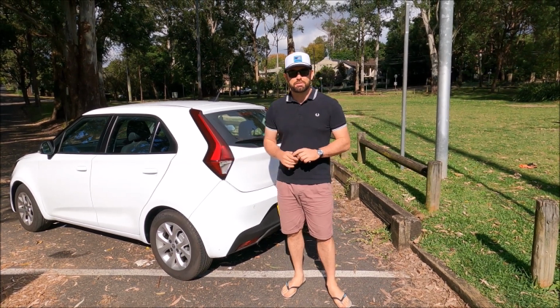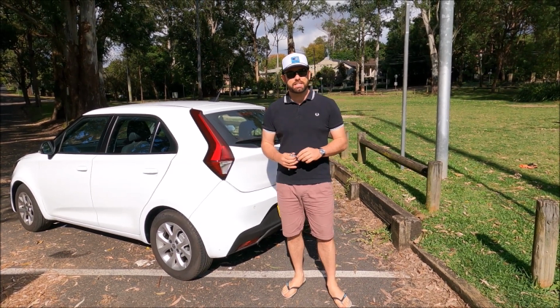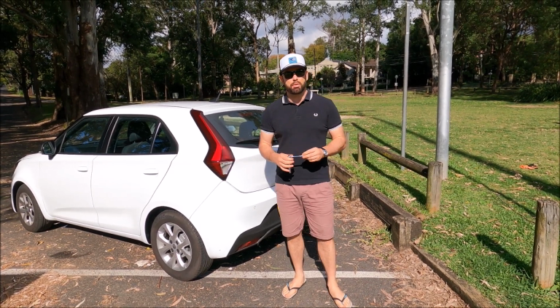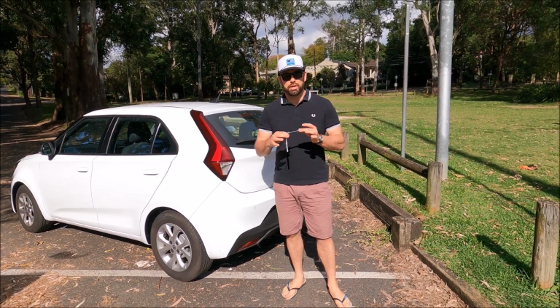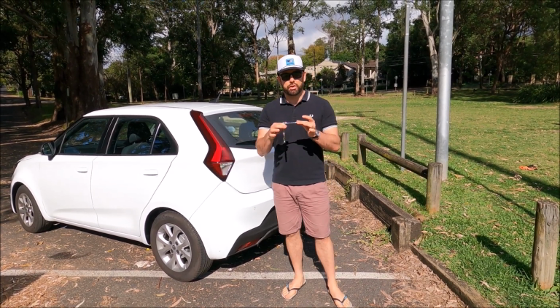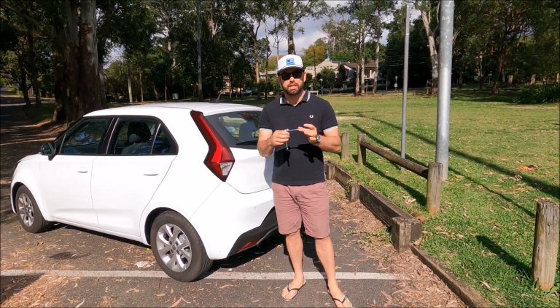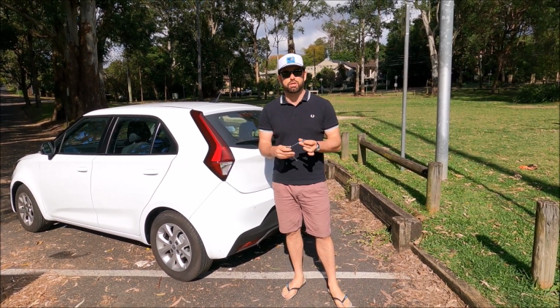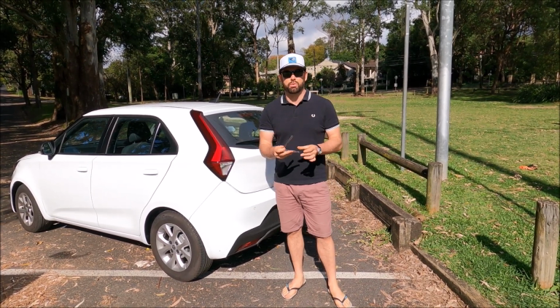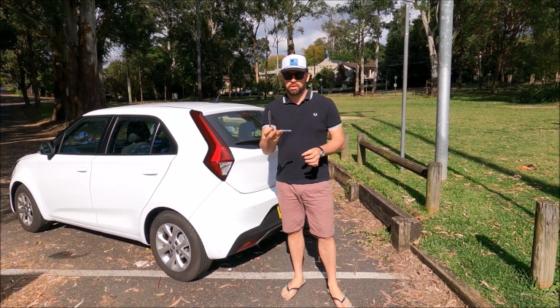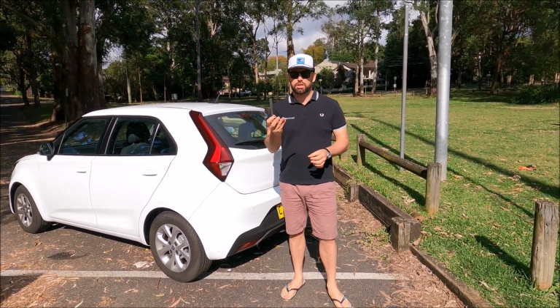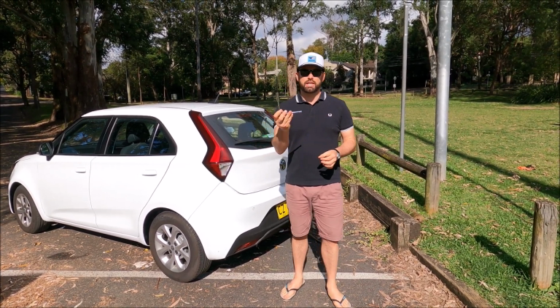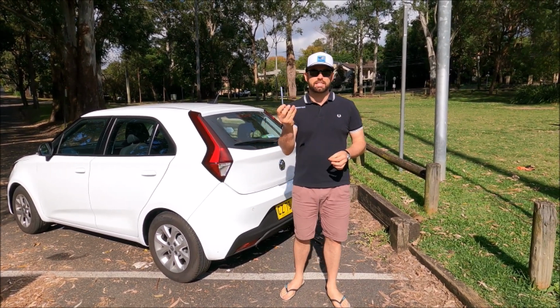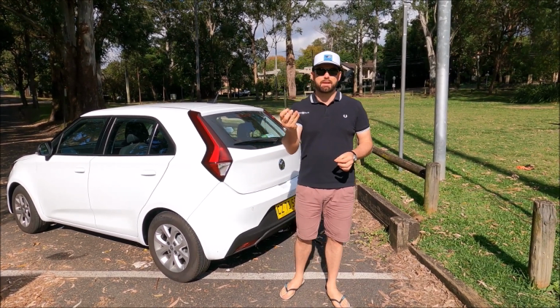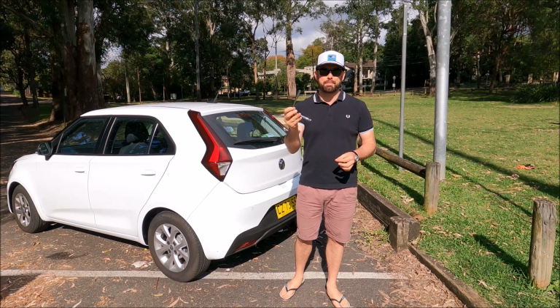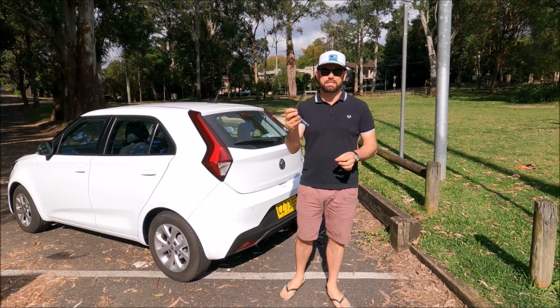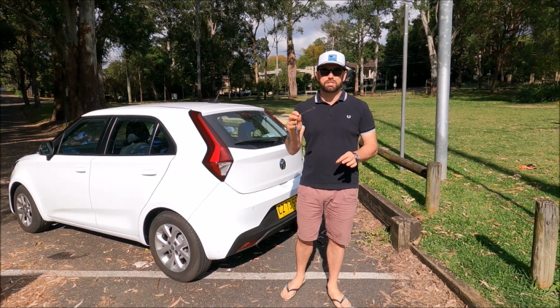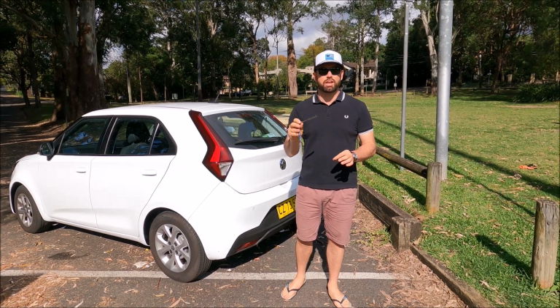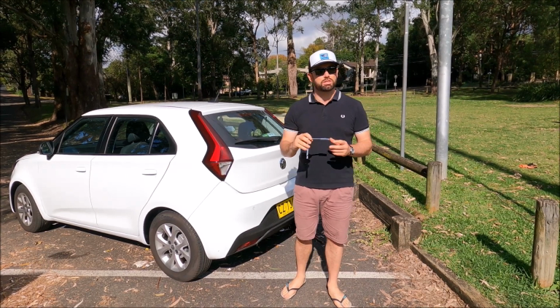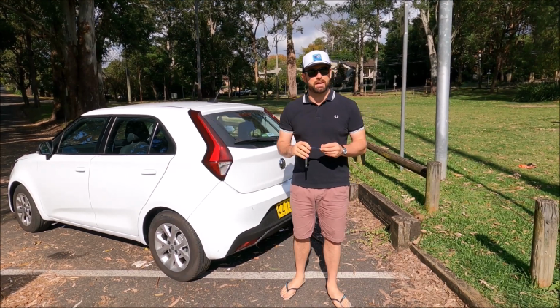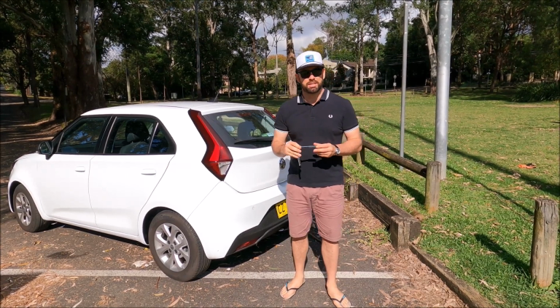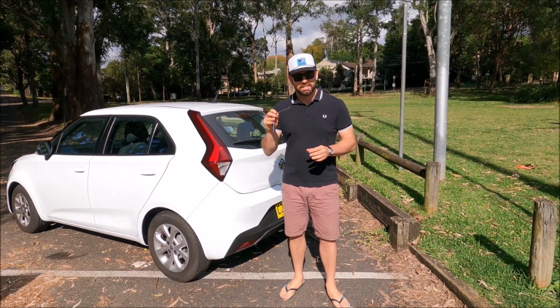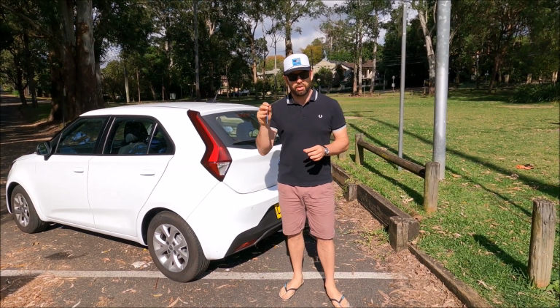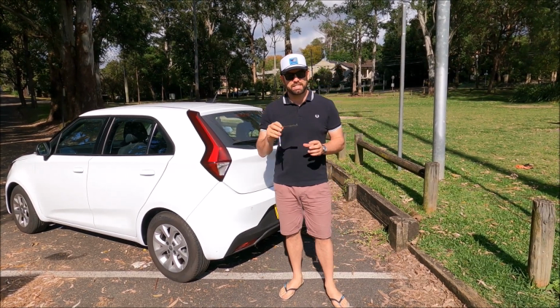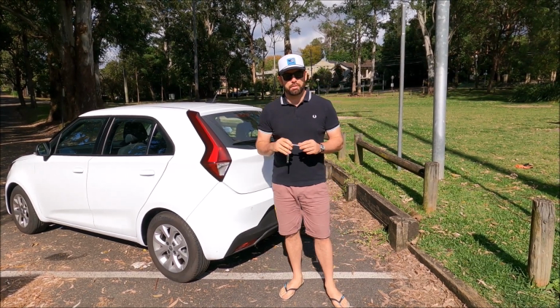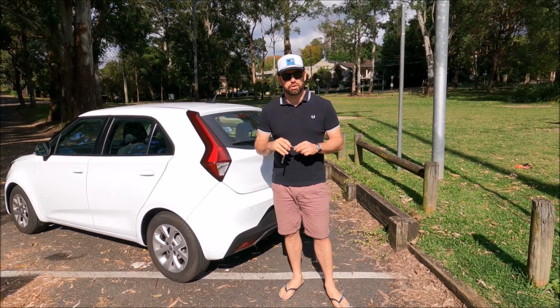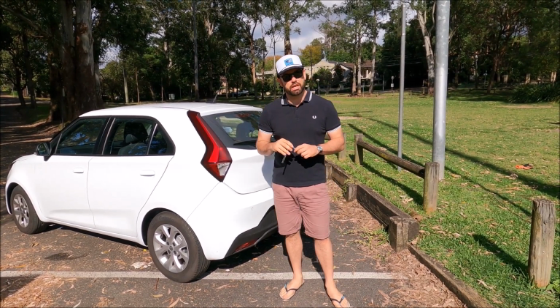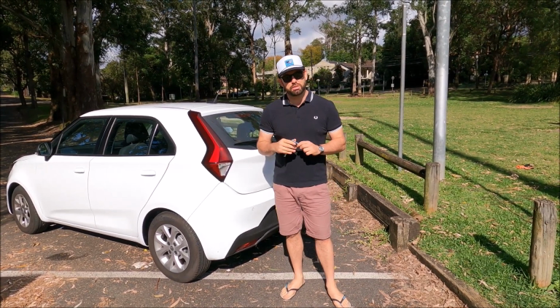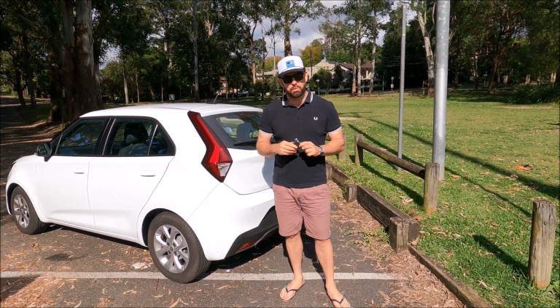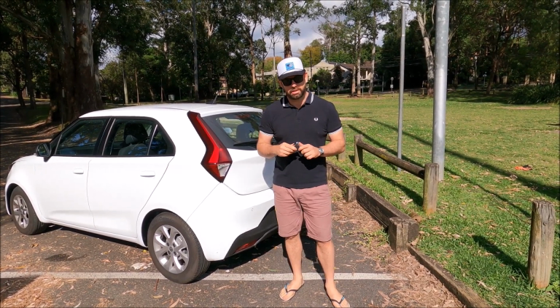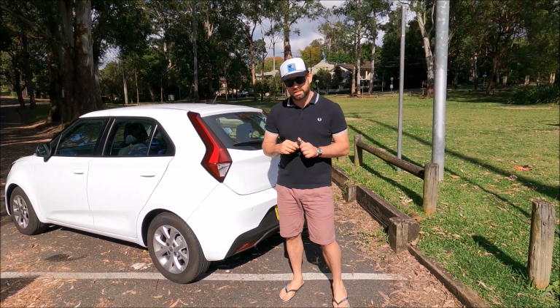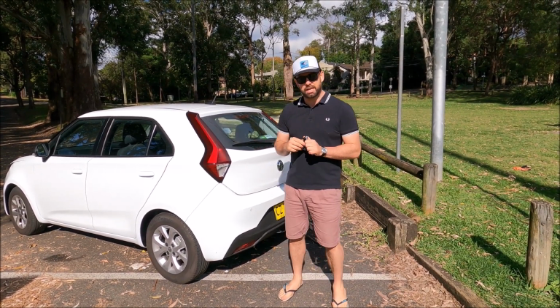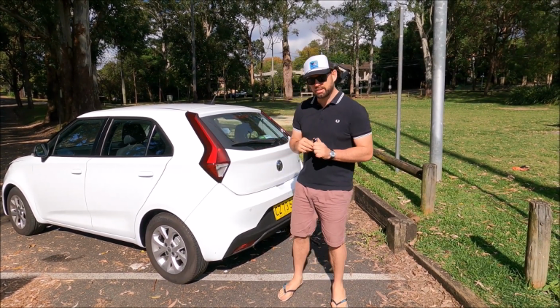It's very simple but you do need a tool. The tool is a 10 millimeter socket or spanner. It's a lot easier with a socket and you'll see why in just a second.